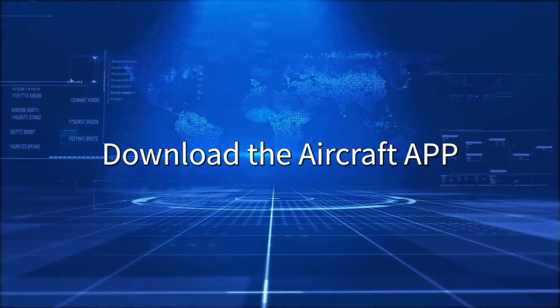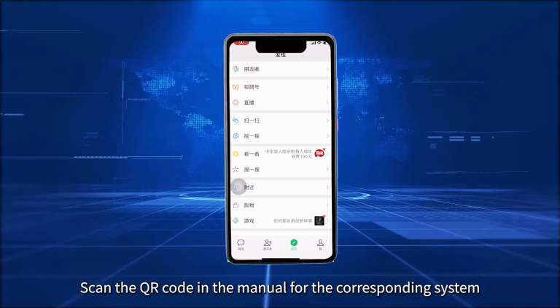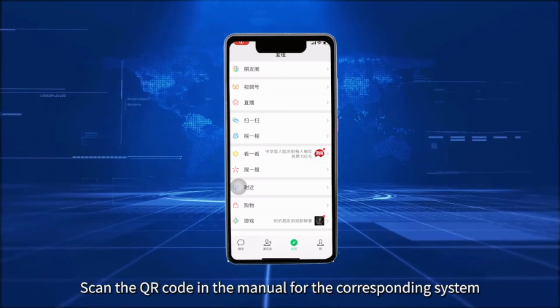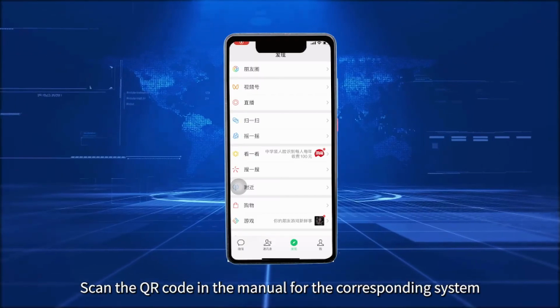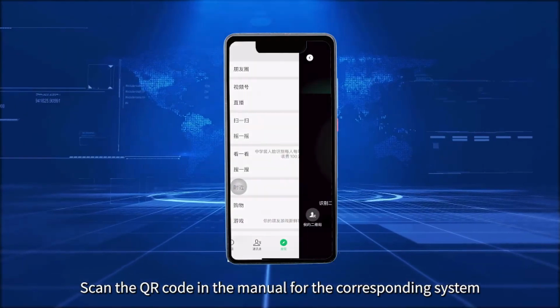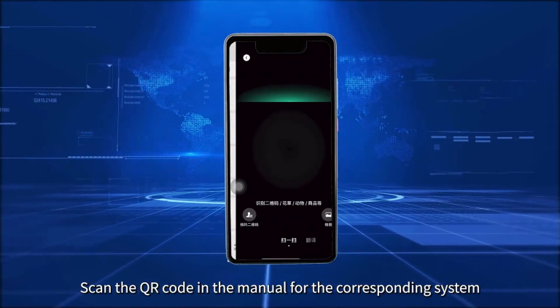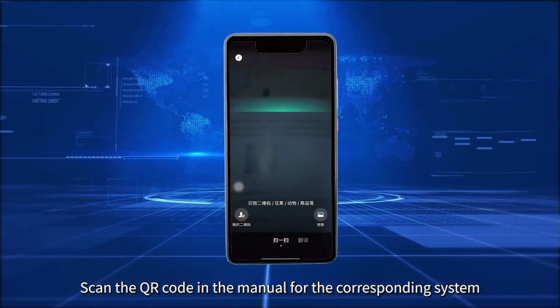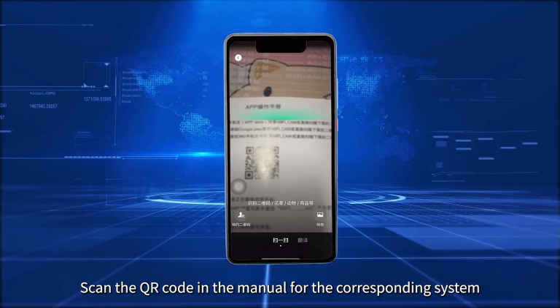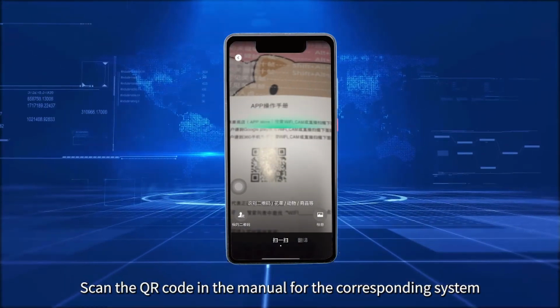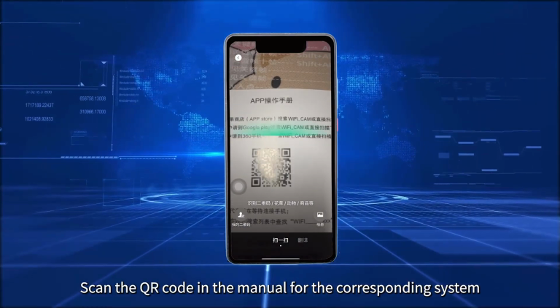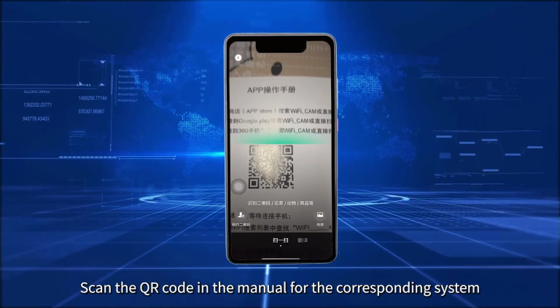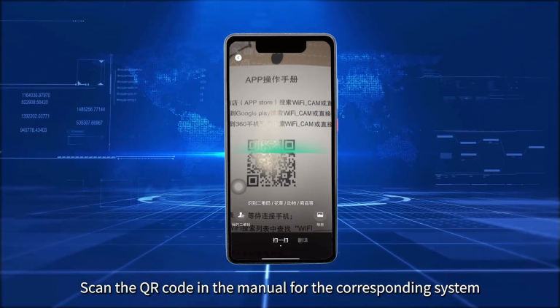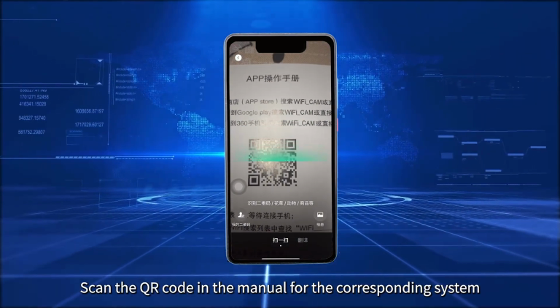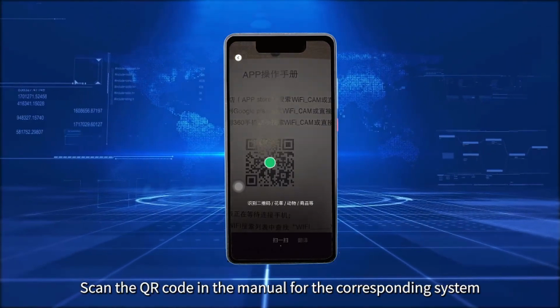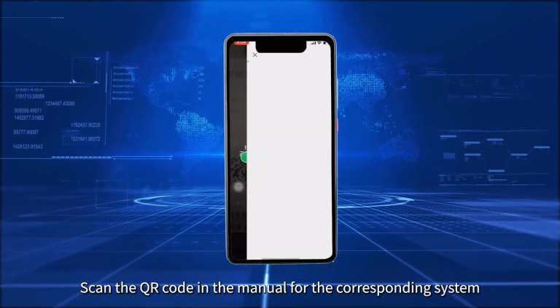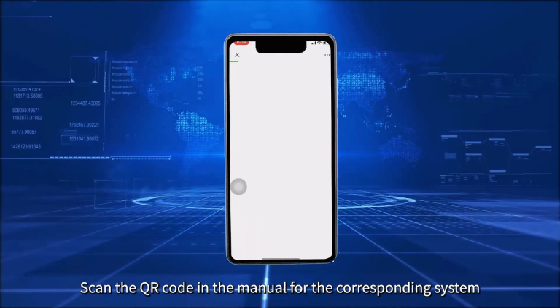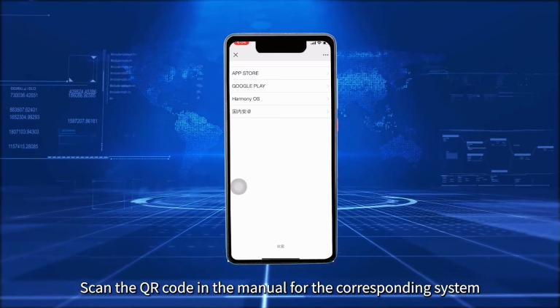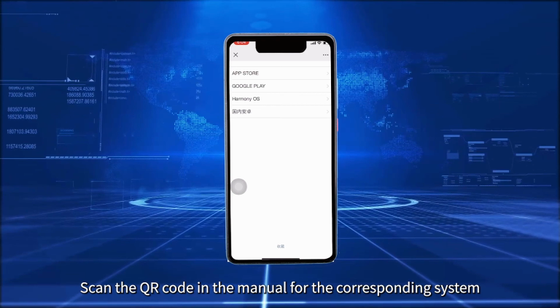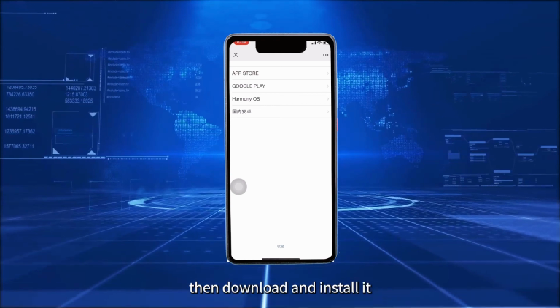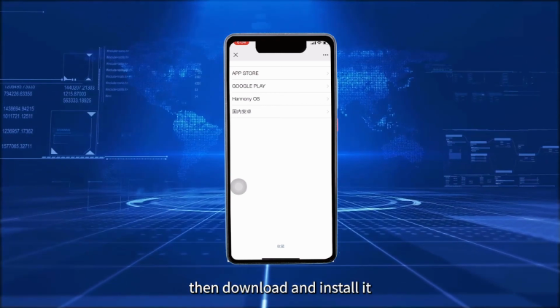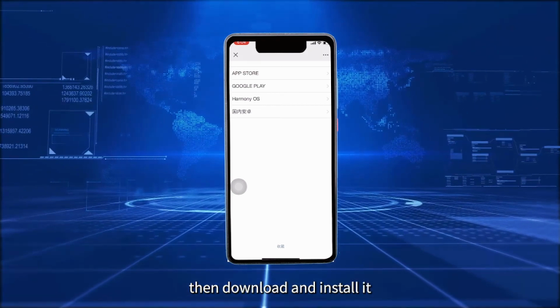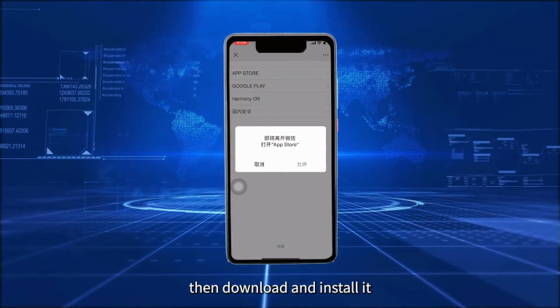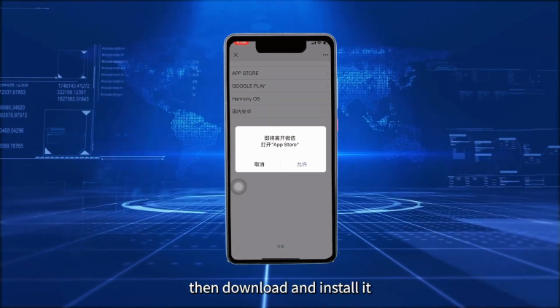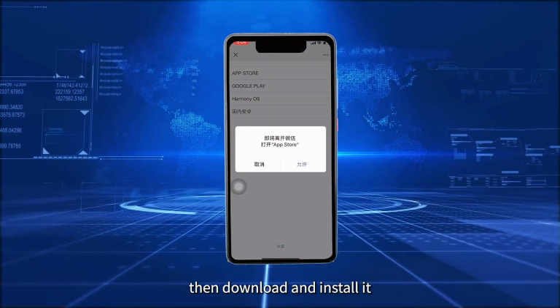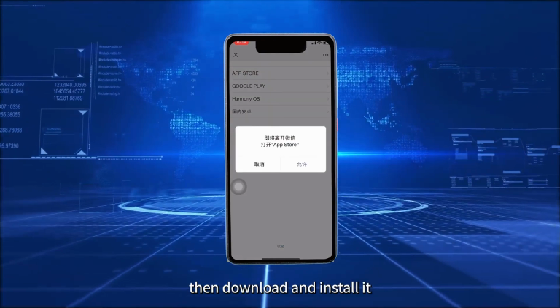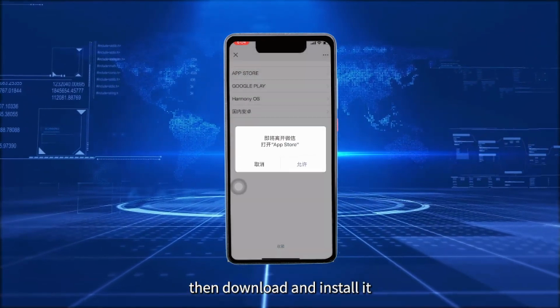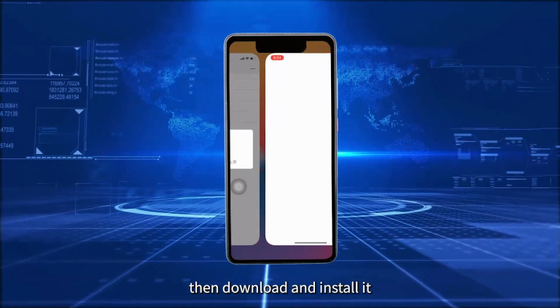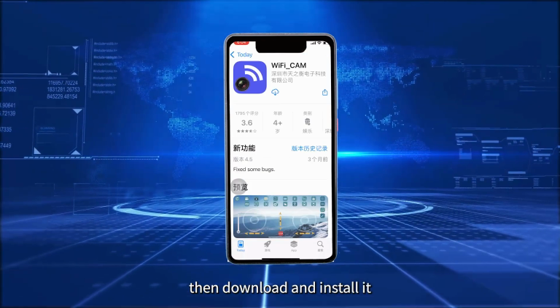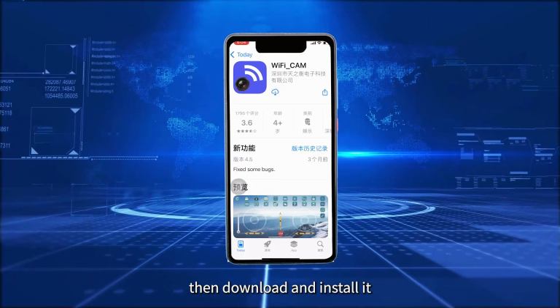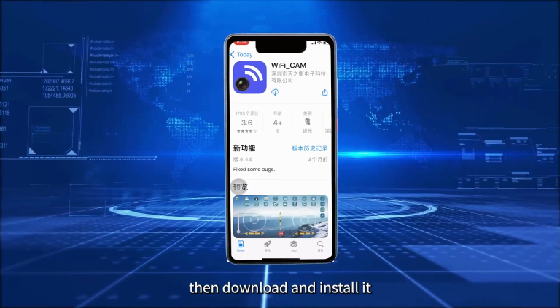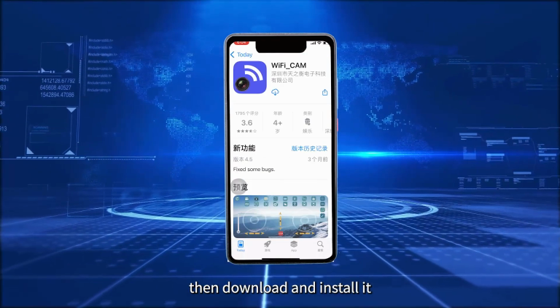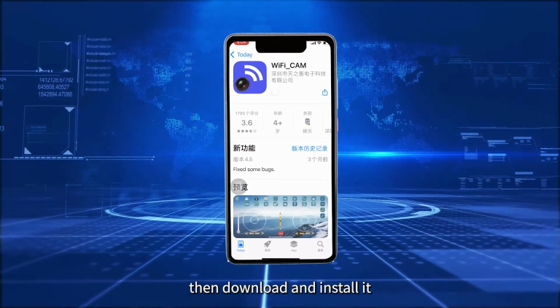Download the aircraft app: Scan the QR code in the manual for the corresponding system, then download and install it.